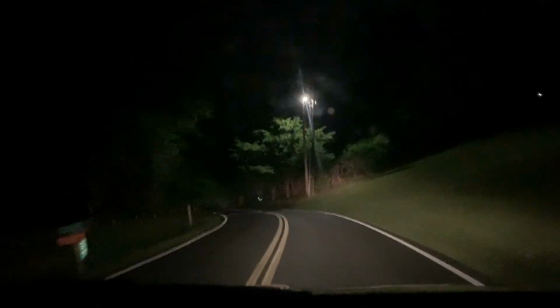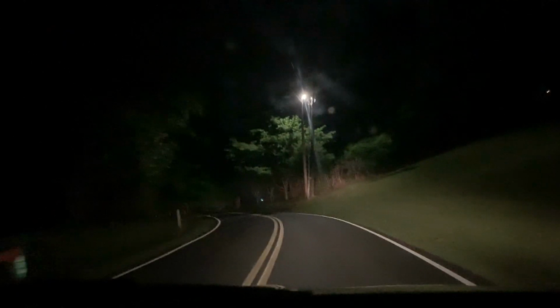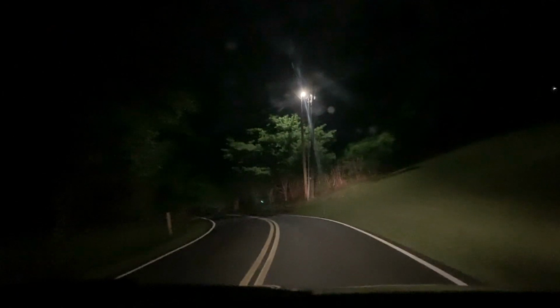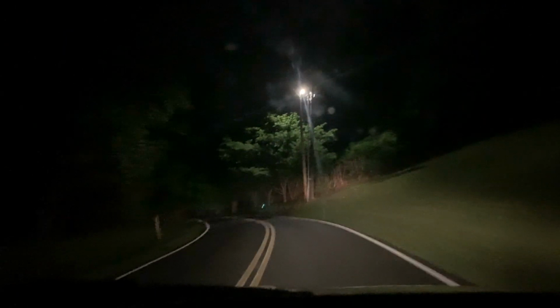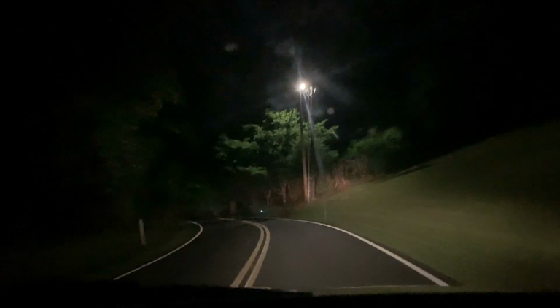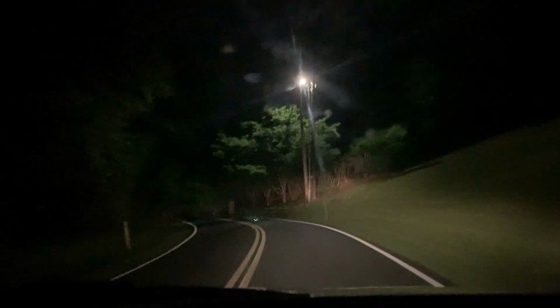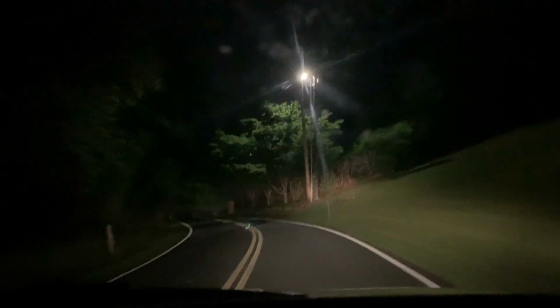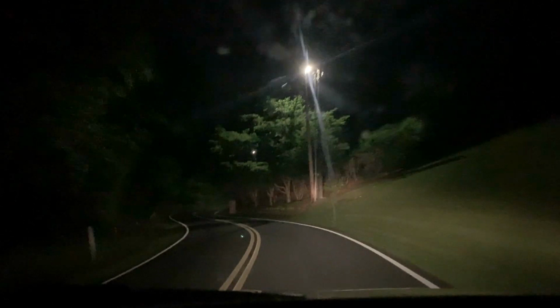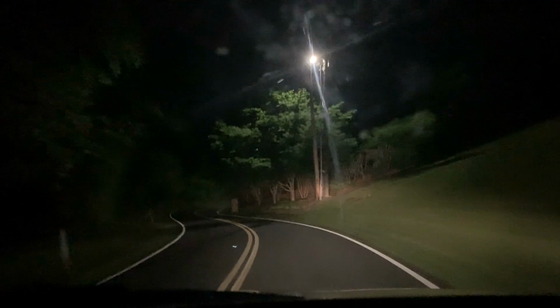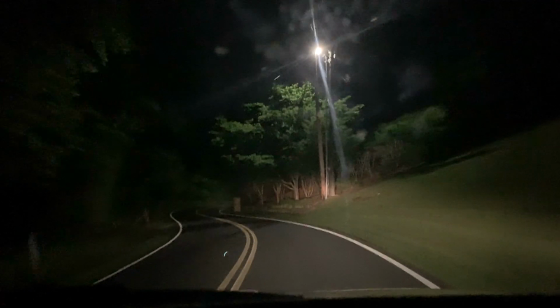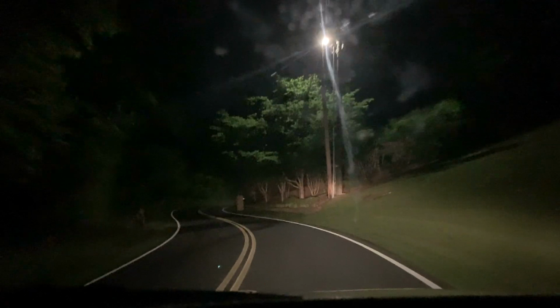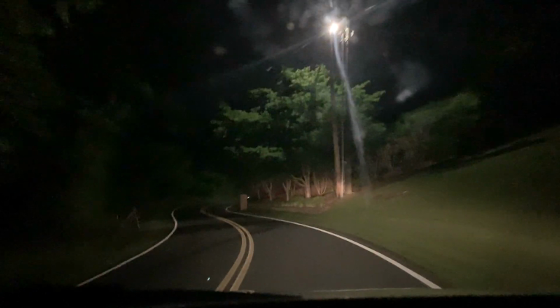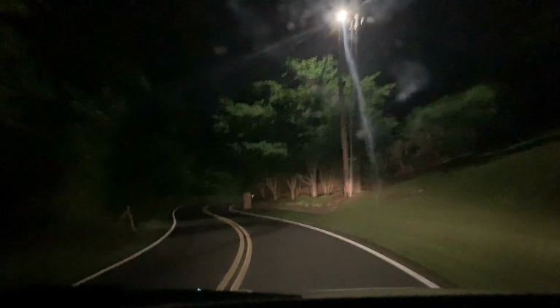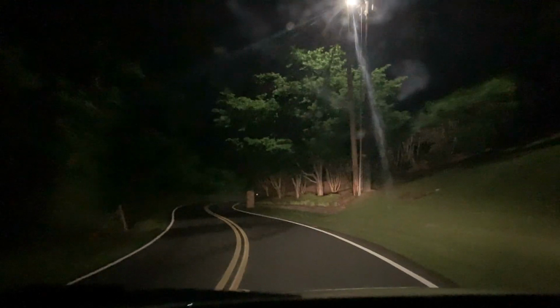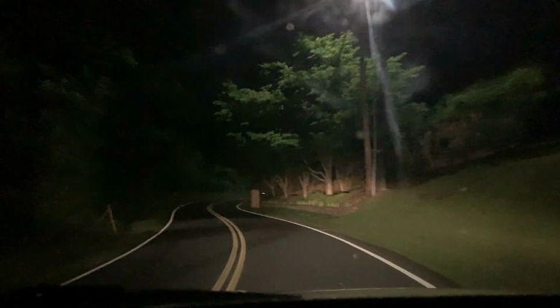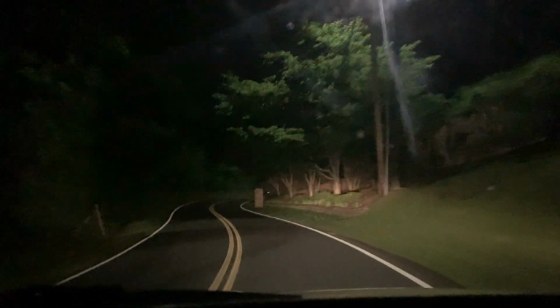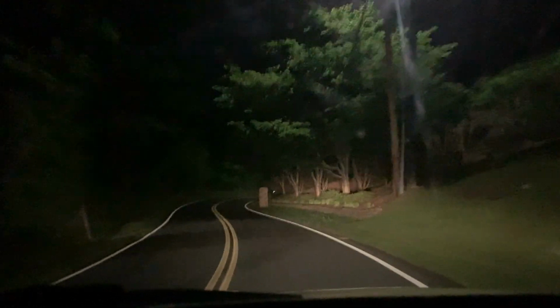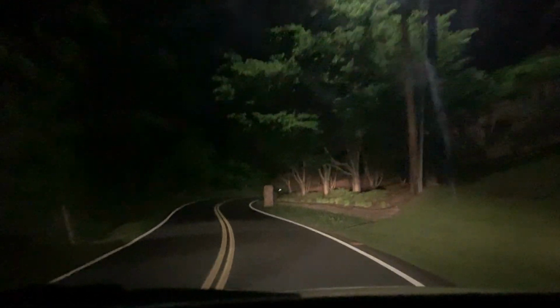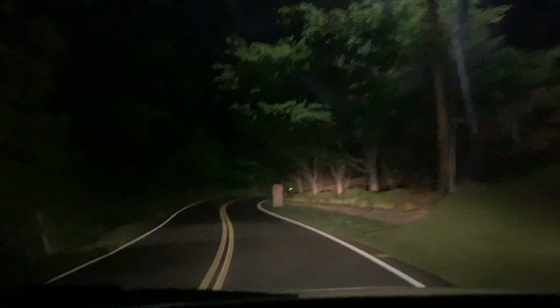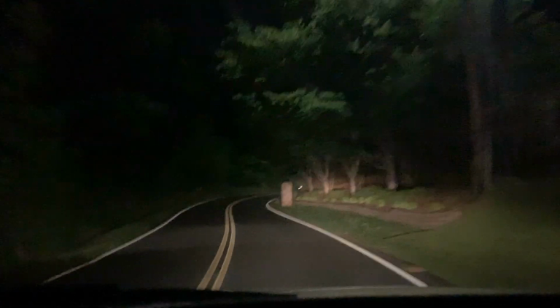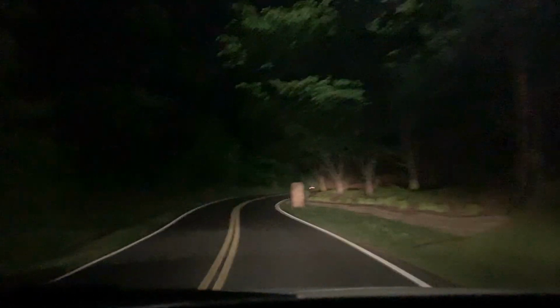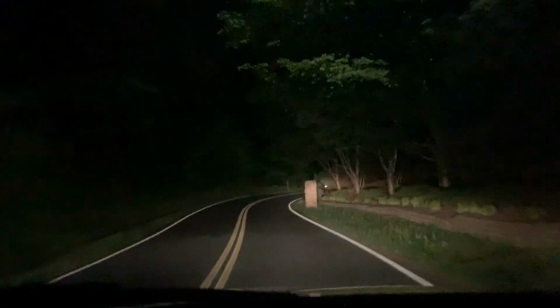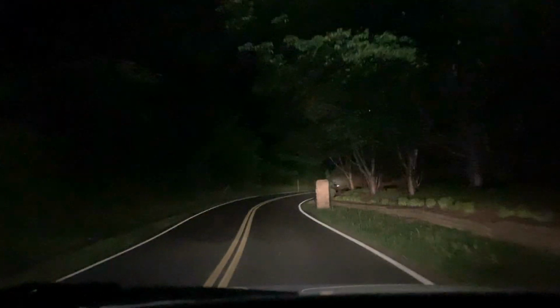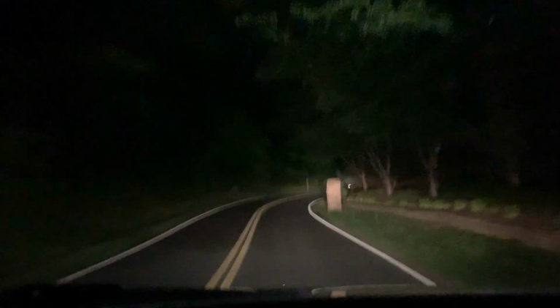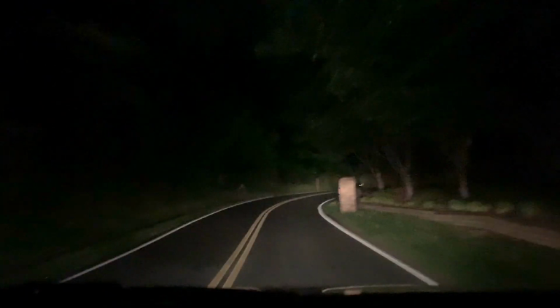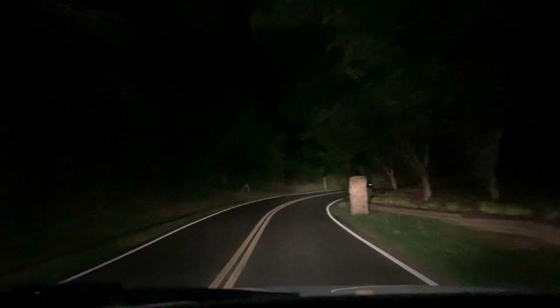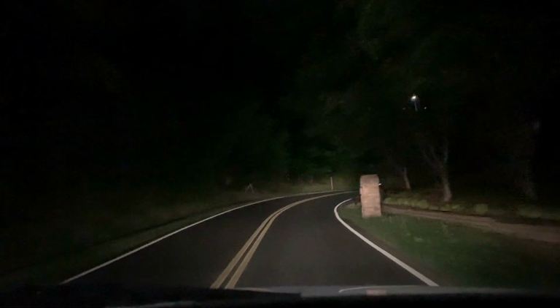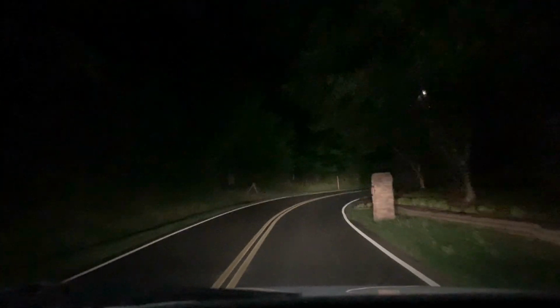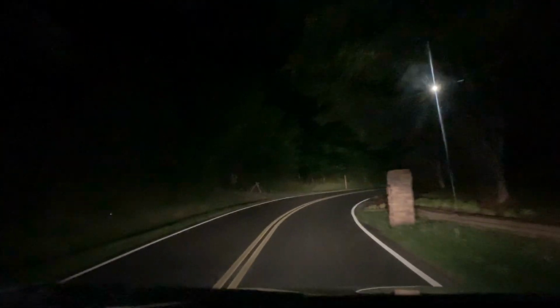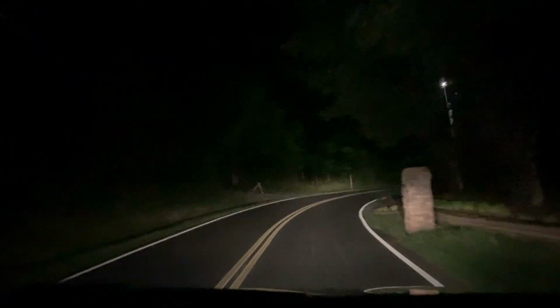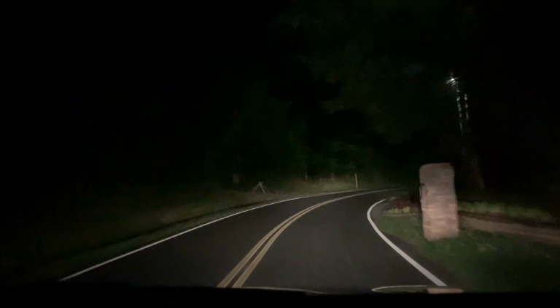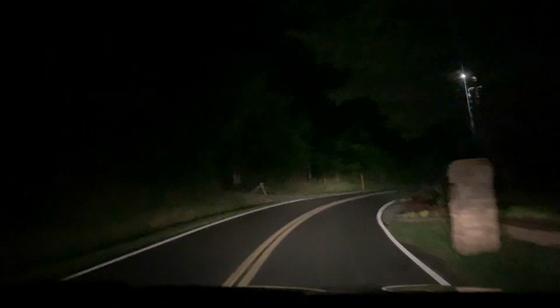Why is yours so bright? I know why it is - it's because I got it turned all the way up. And mine's on night mode.